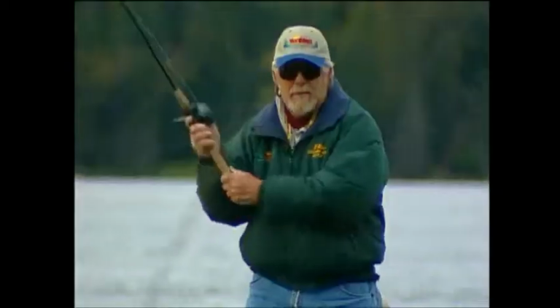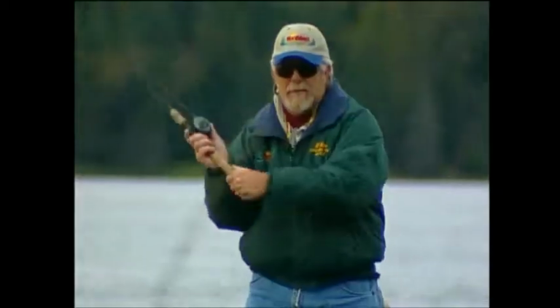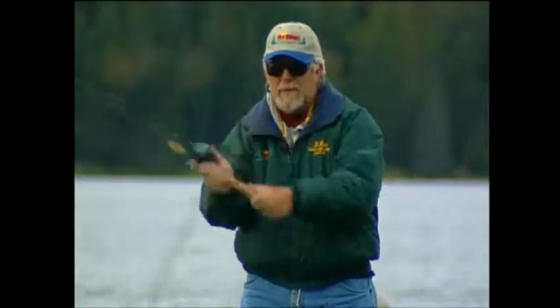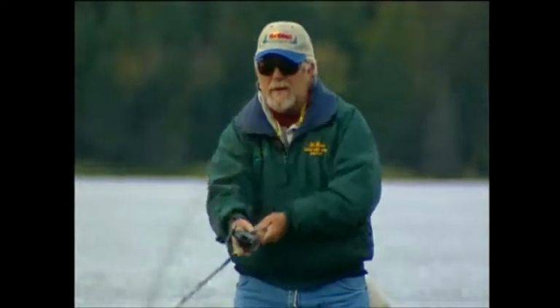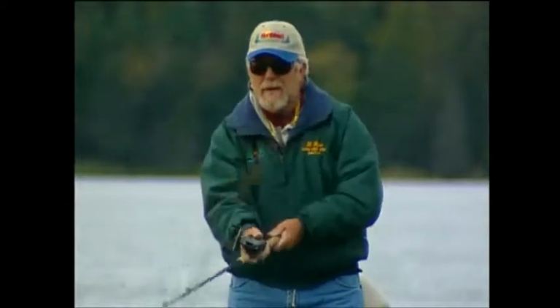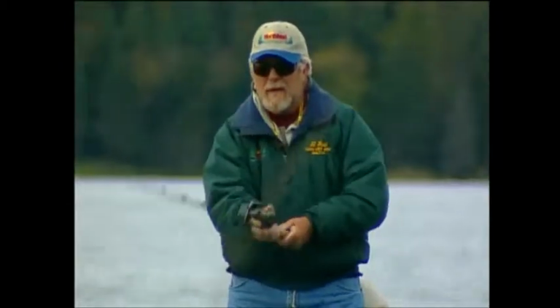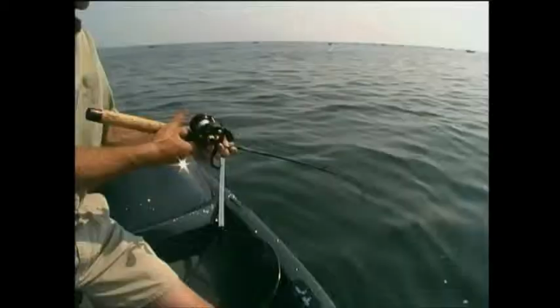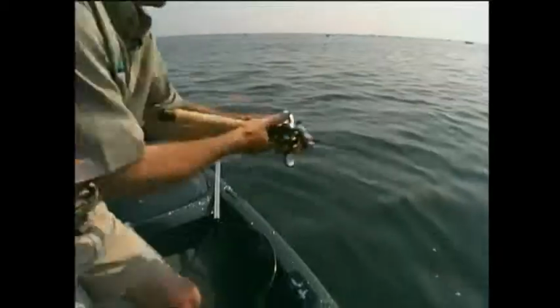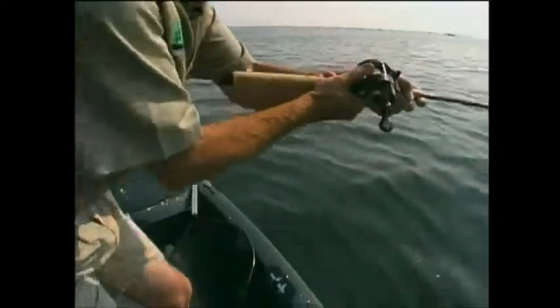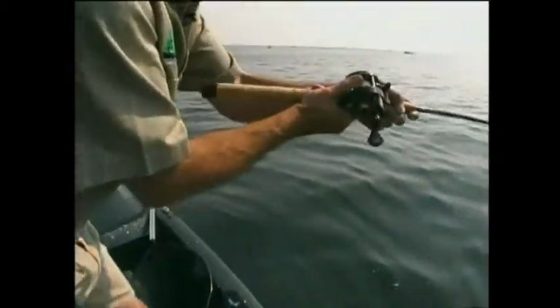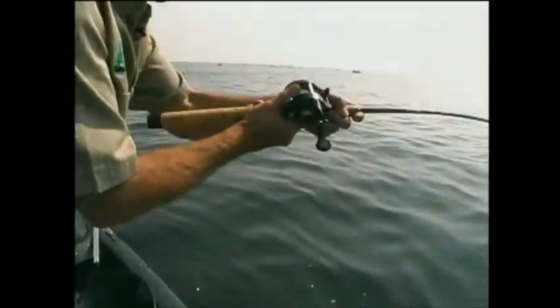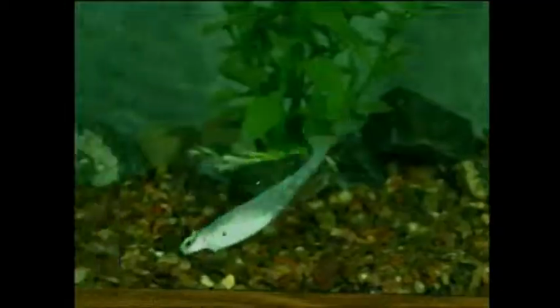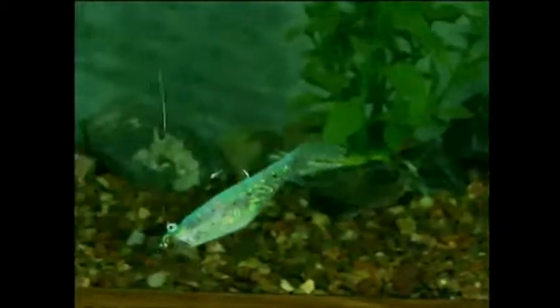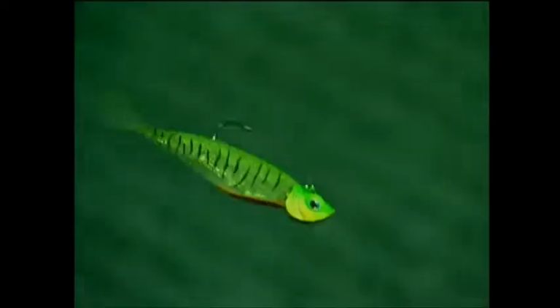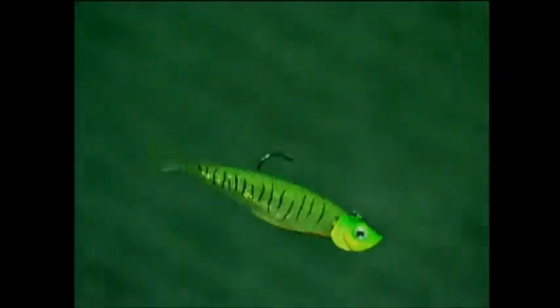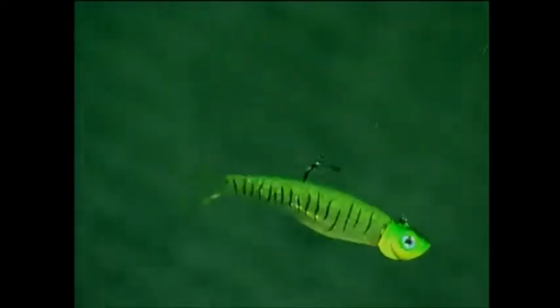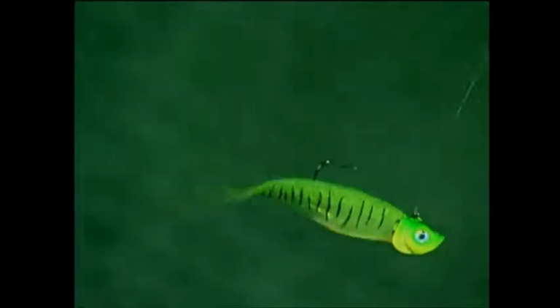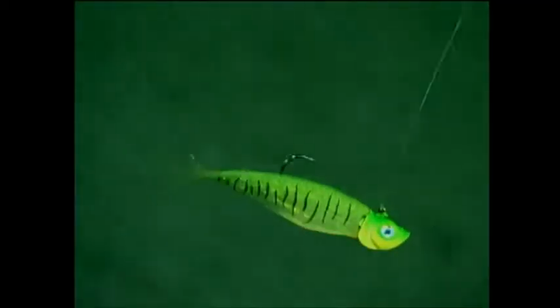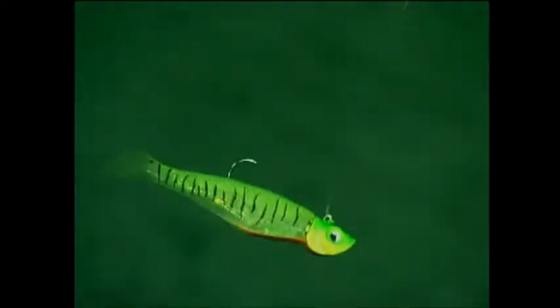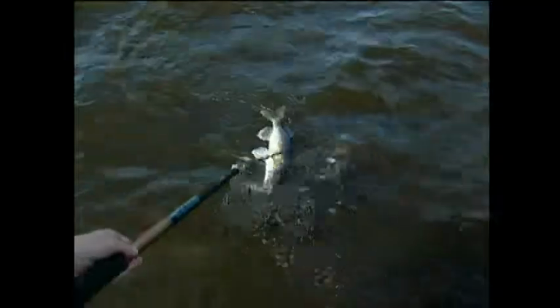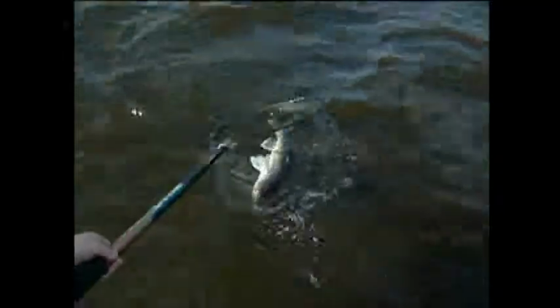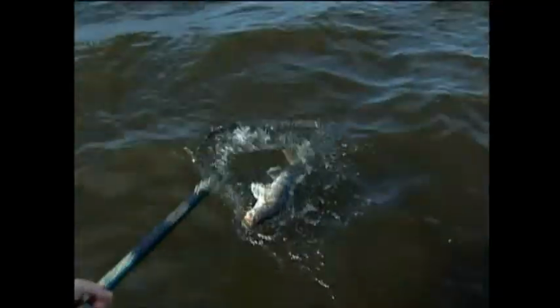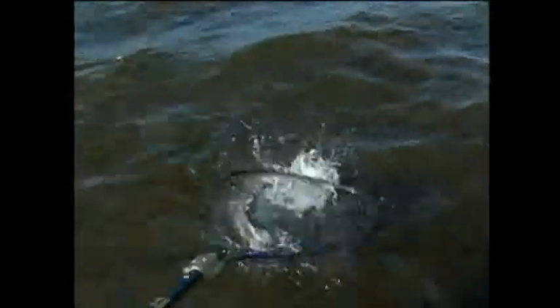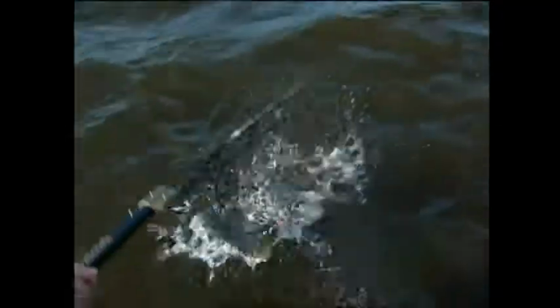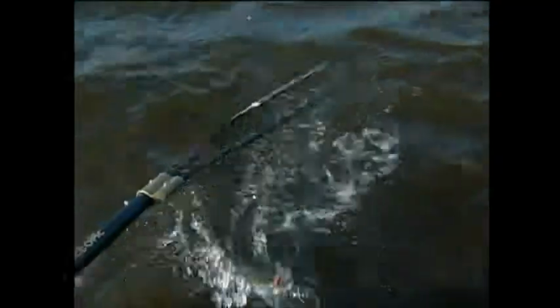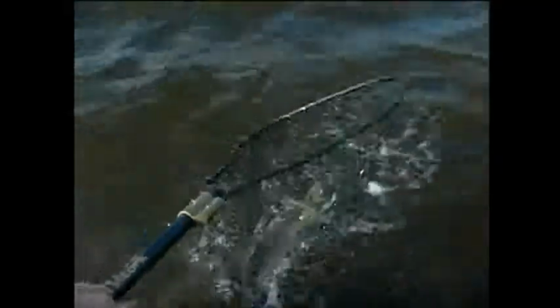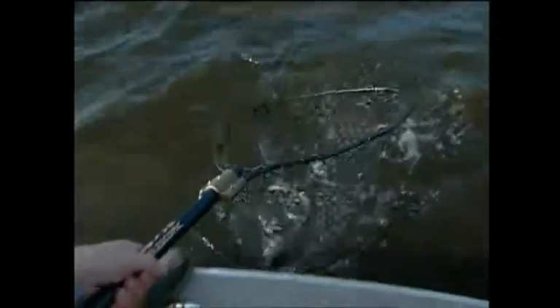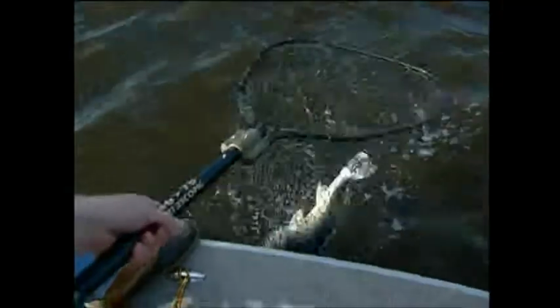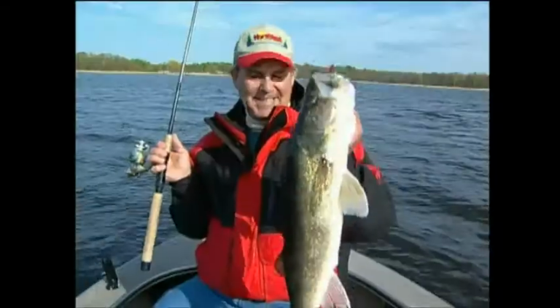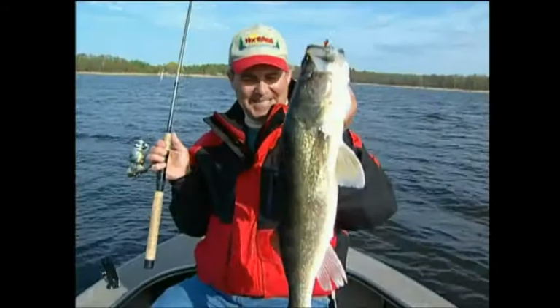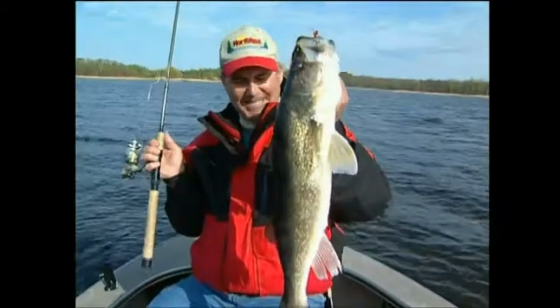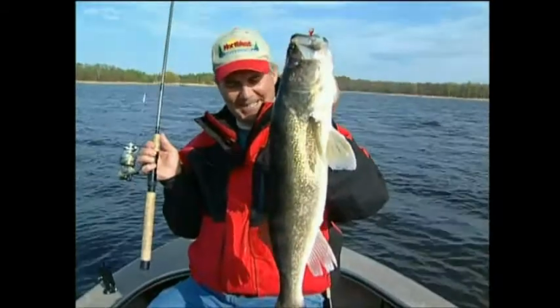You can cast it, troll it, jig it or drift it. You simply cannot fish this lure wrong.